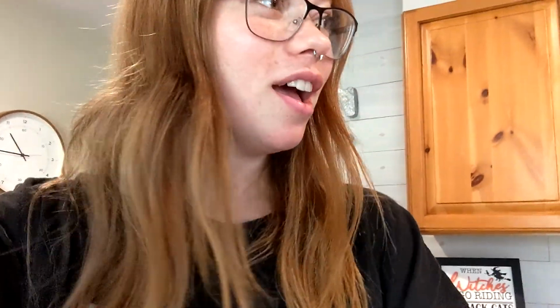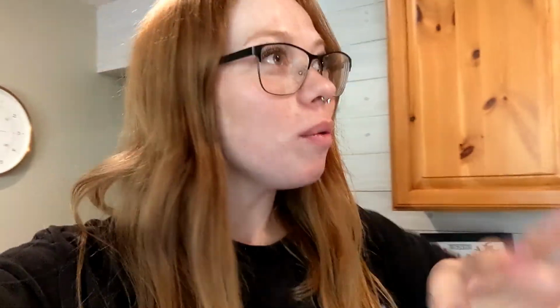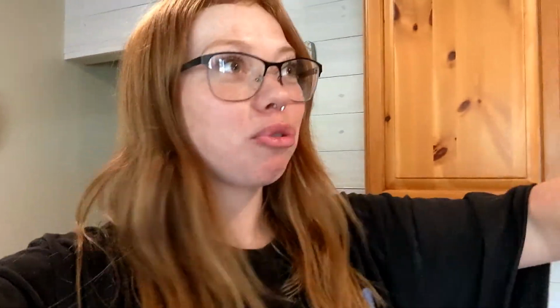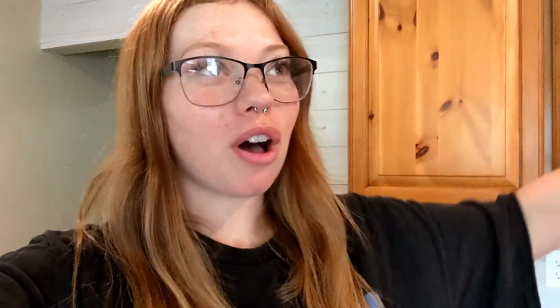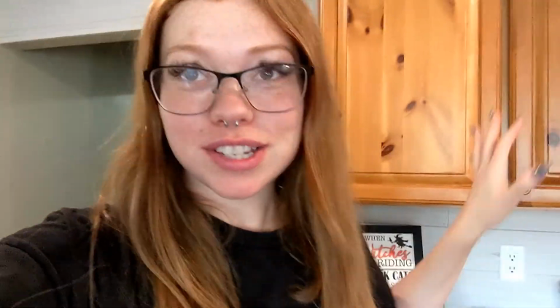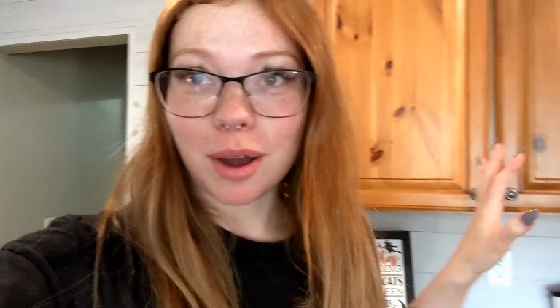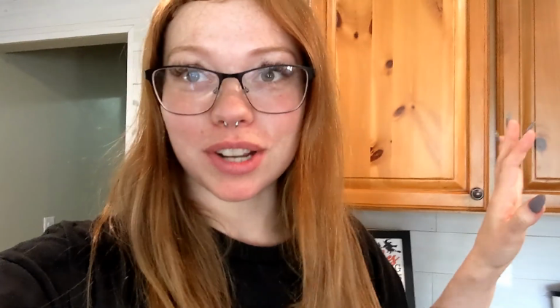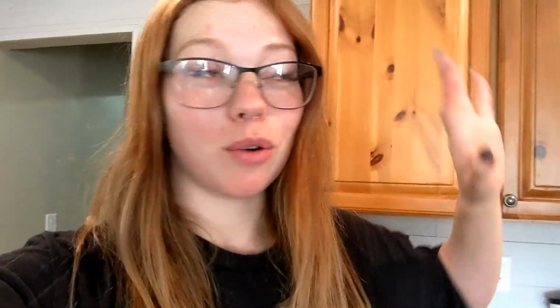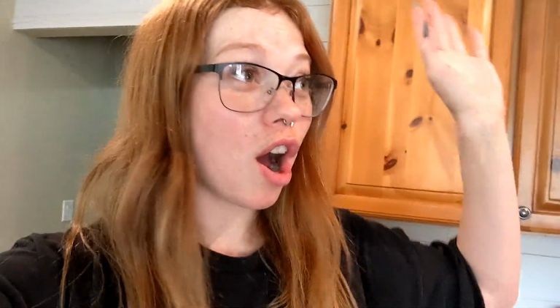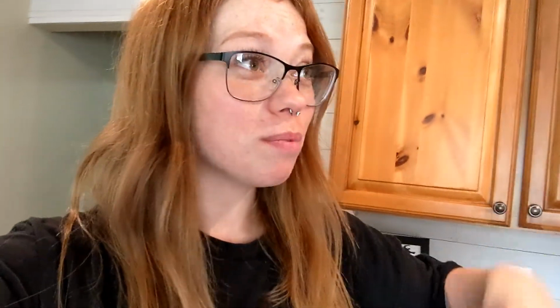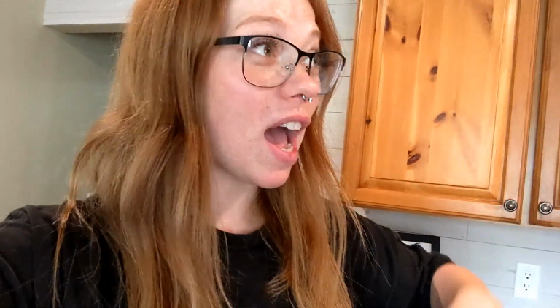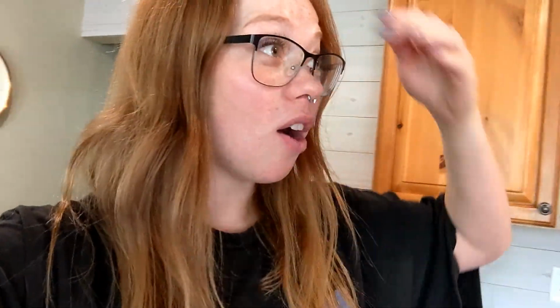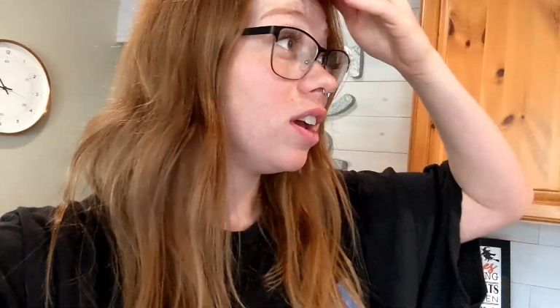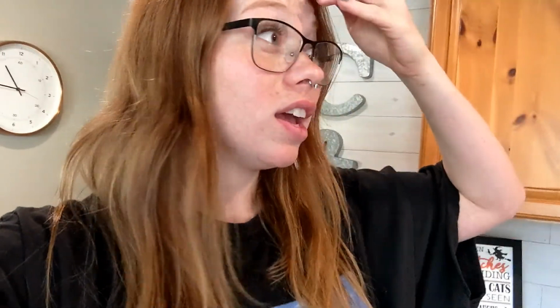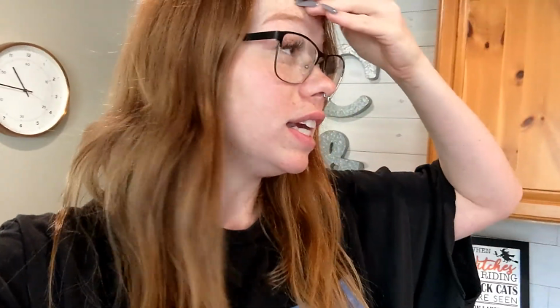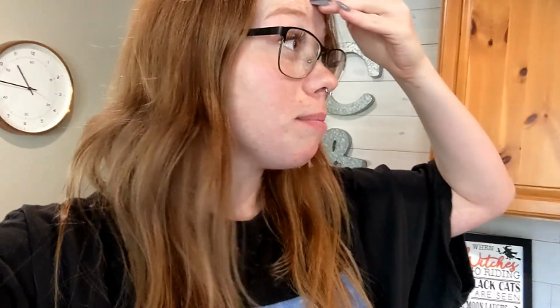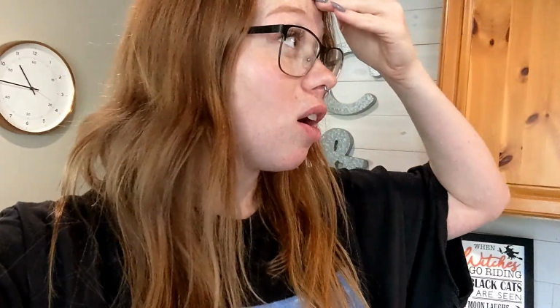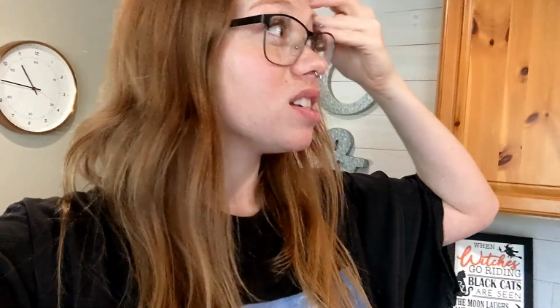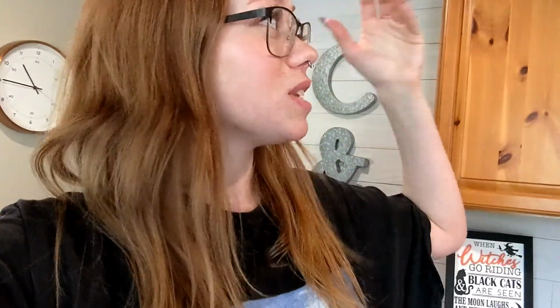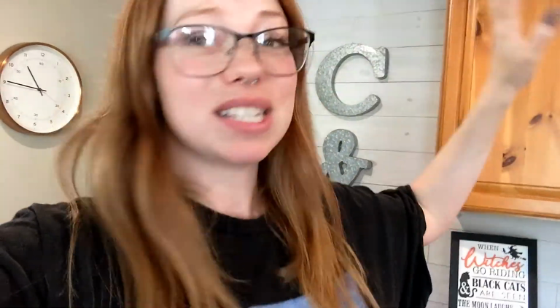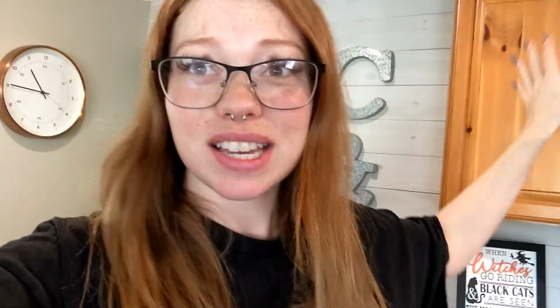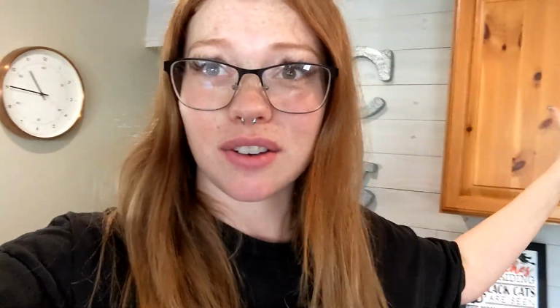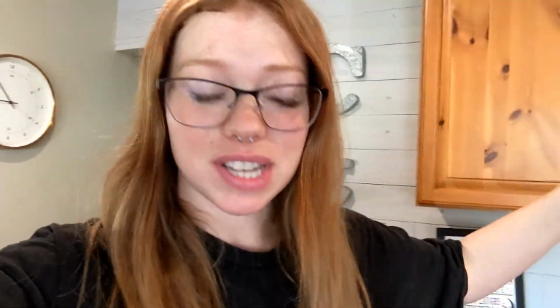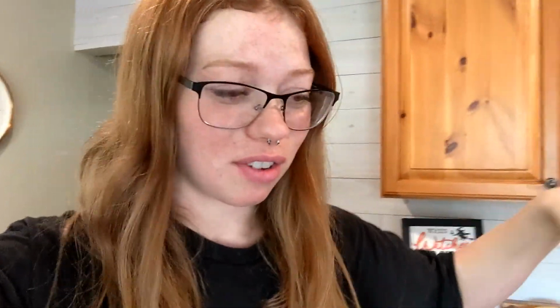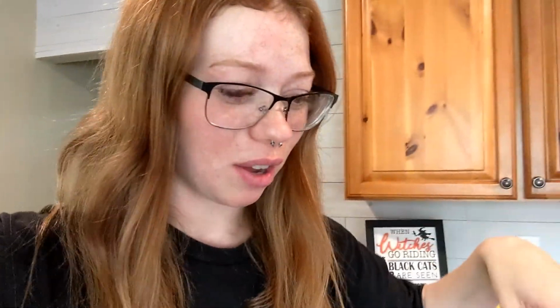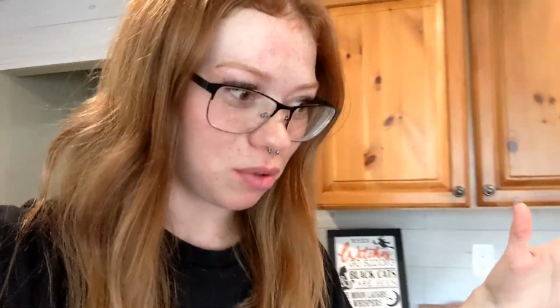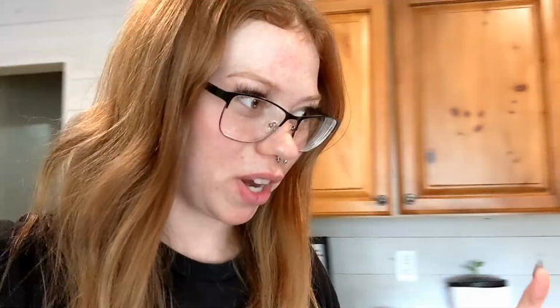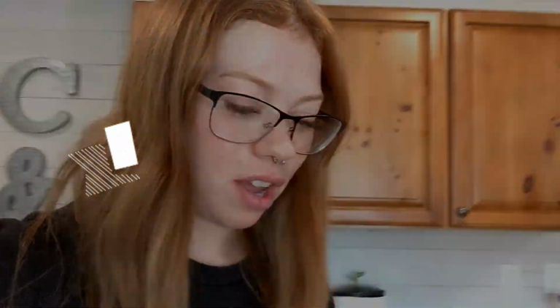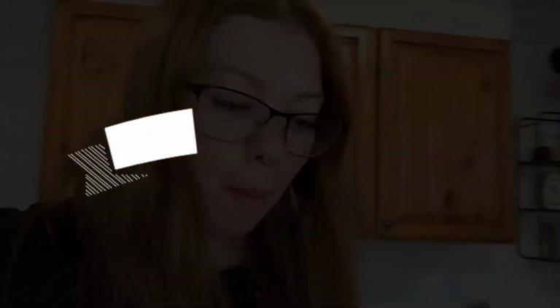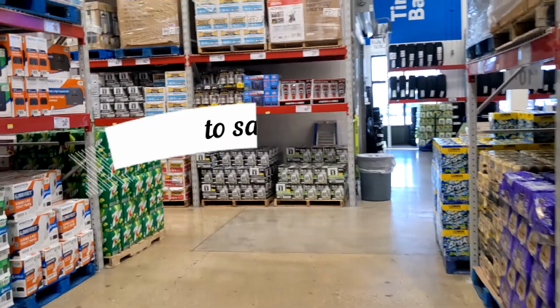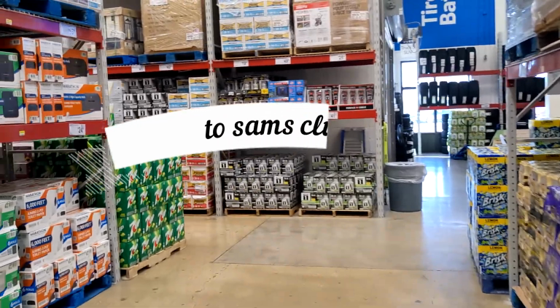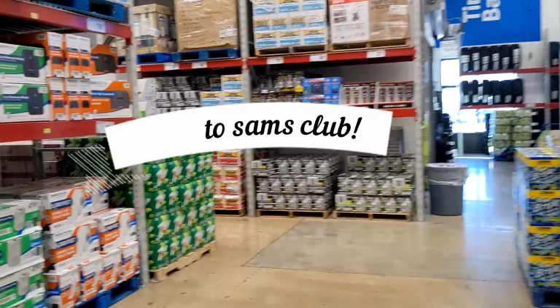We went through all these cupboards and washed them down, cleaned them out, because there was like sticky stuff inside everything, which is weird. Anyway, off to Sam's Club.